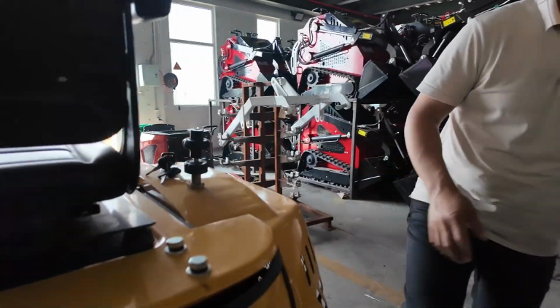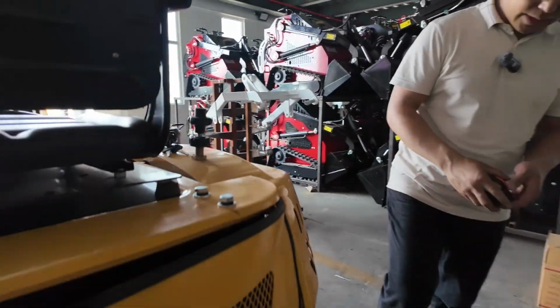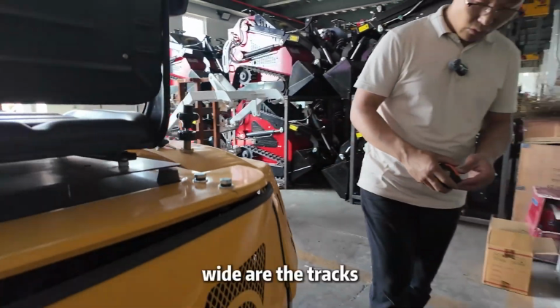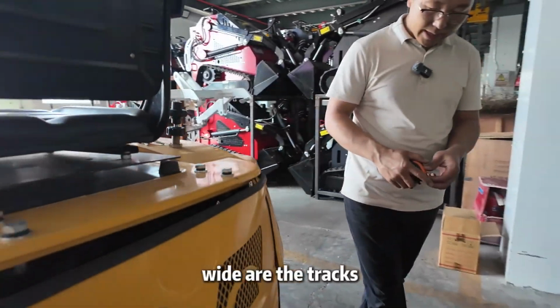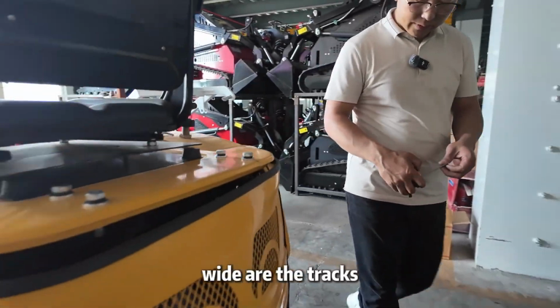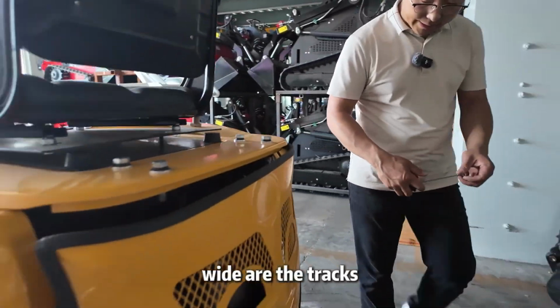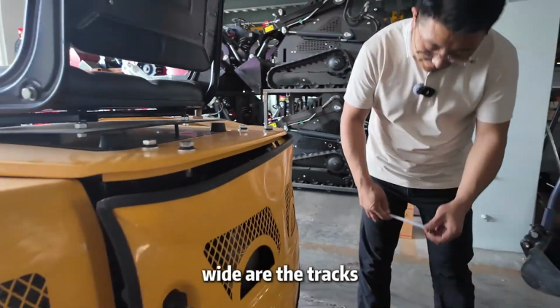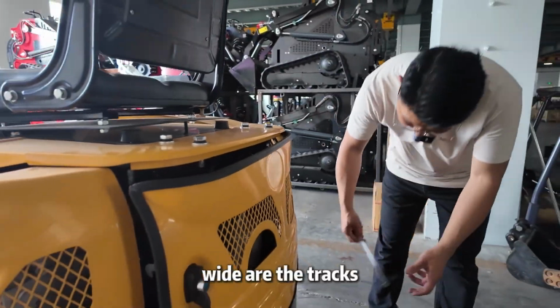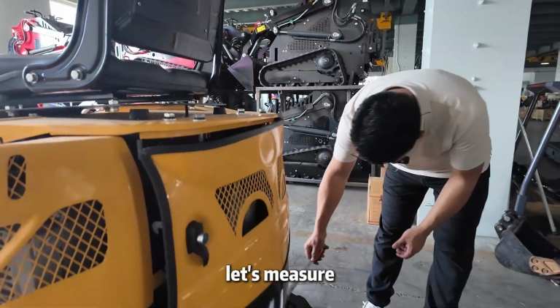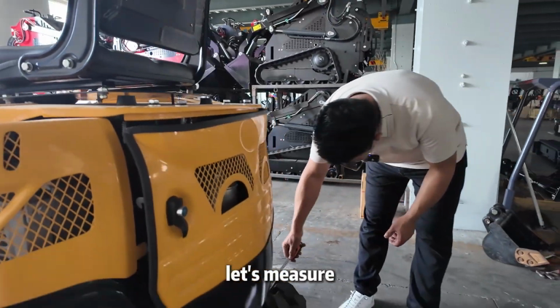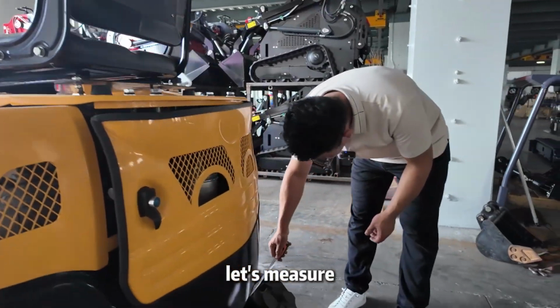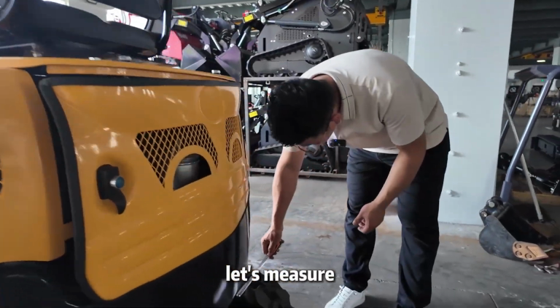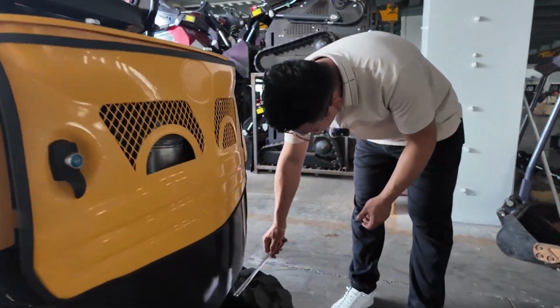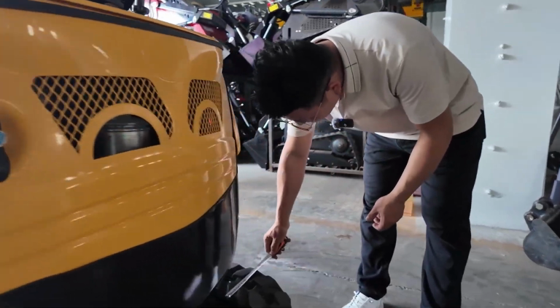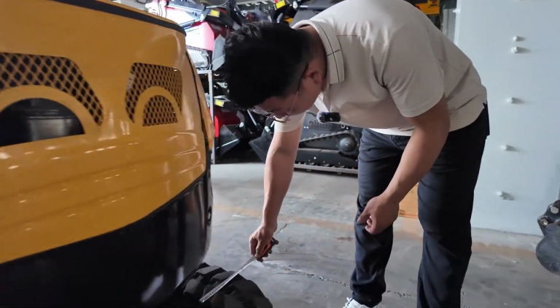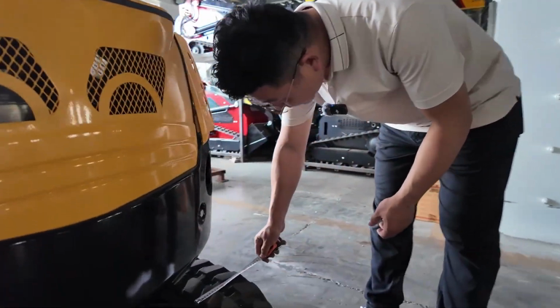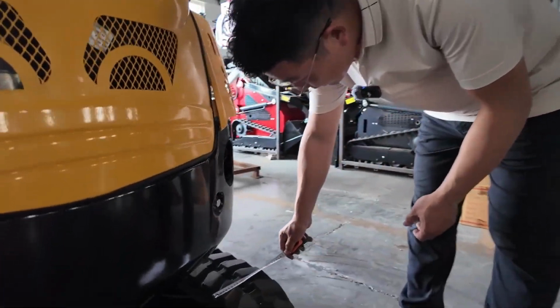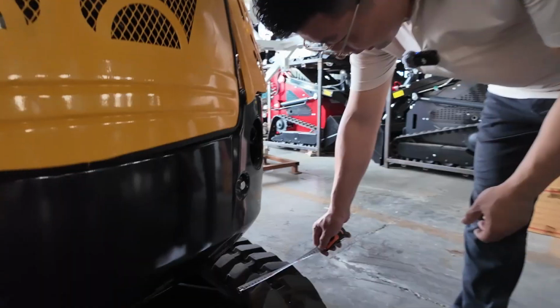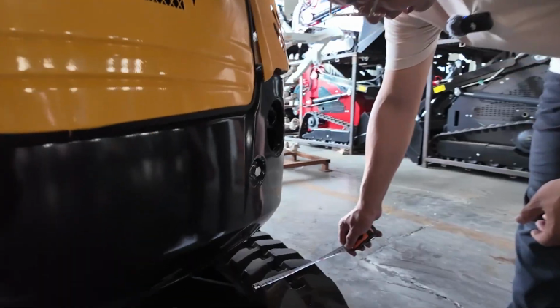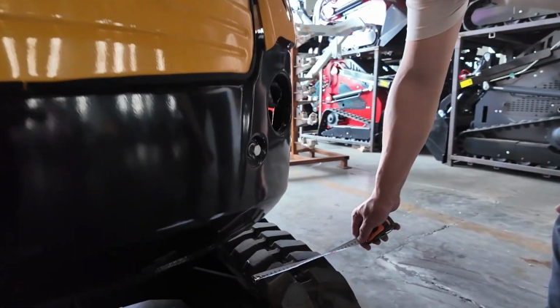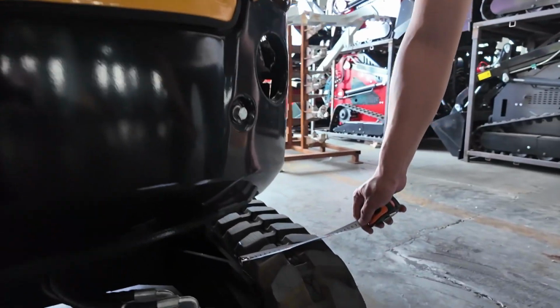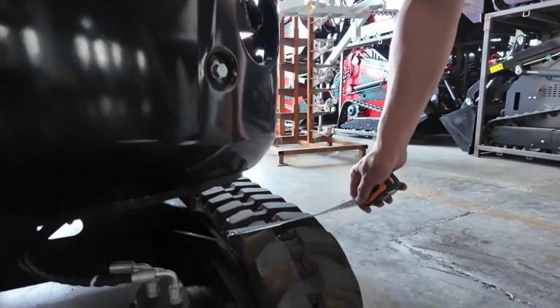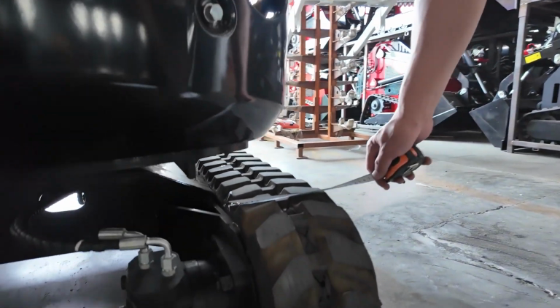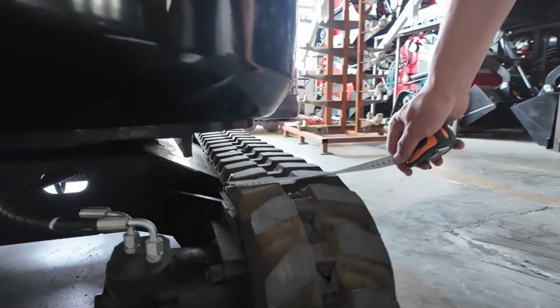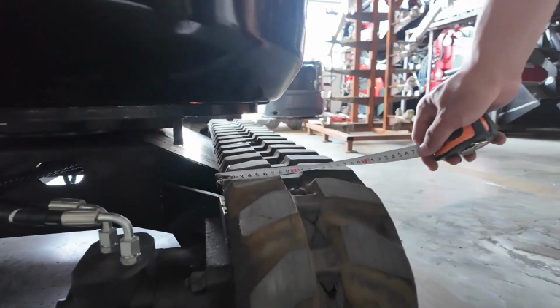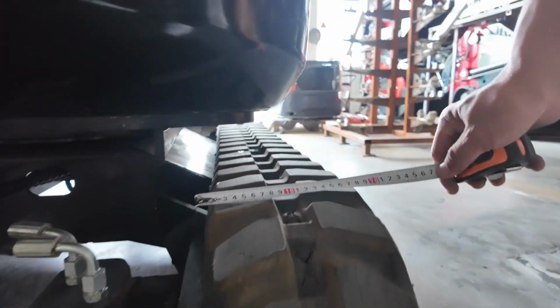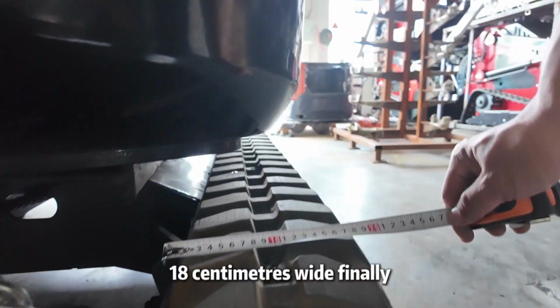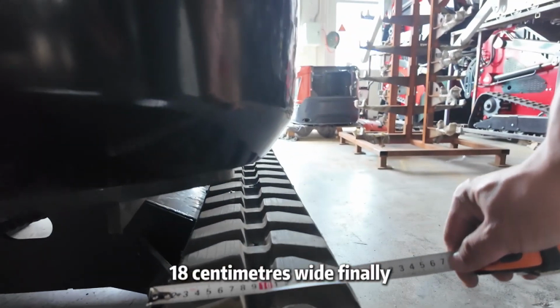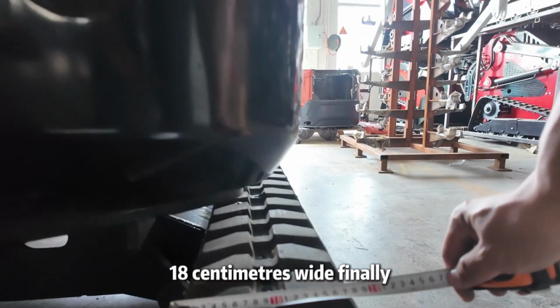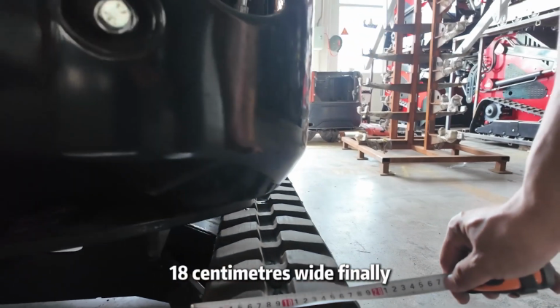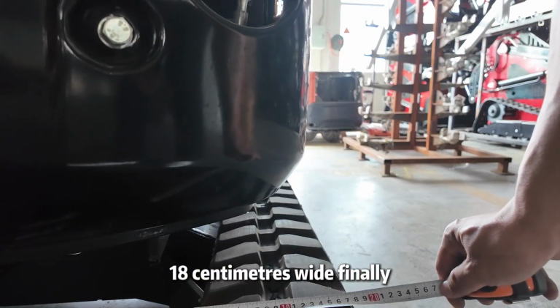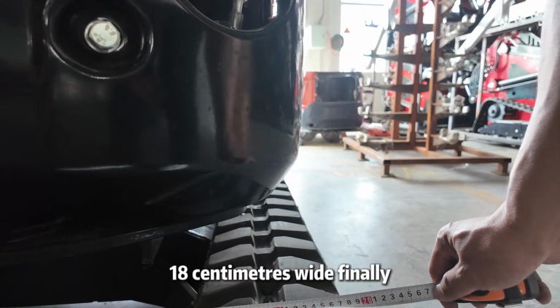How wide are the tracks? Let's measure — 18 centimeters wide.